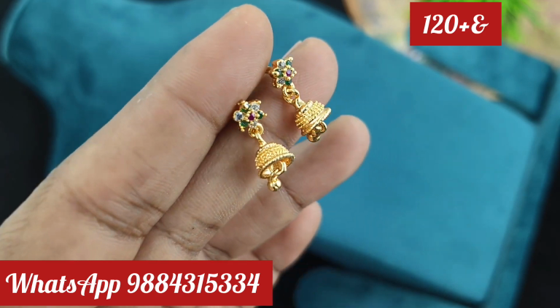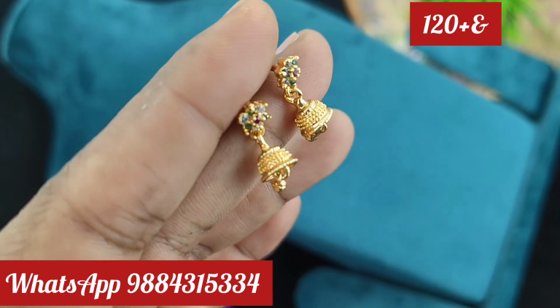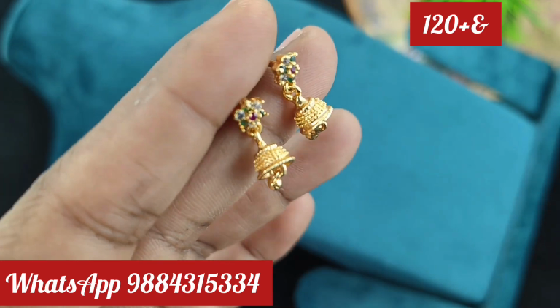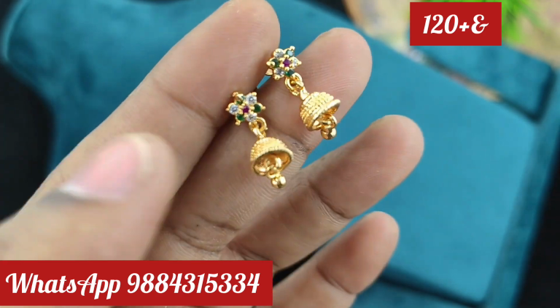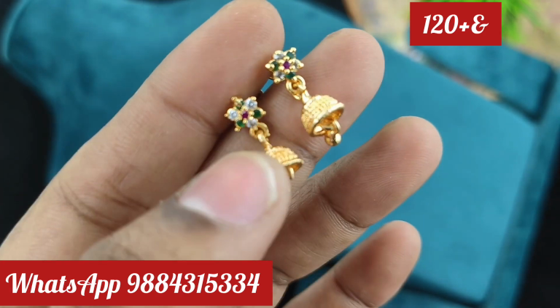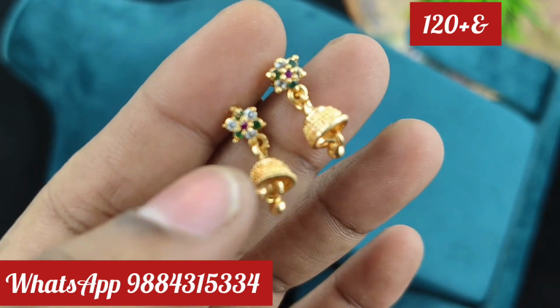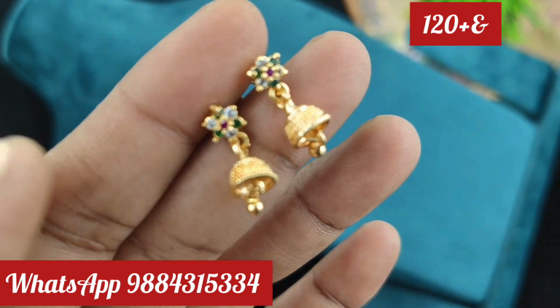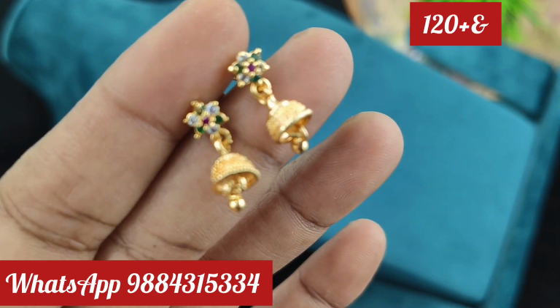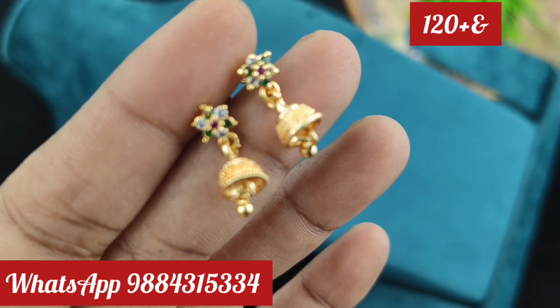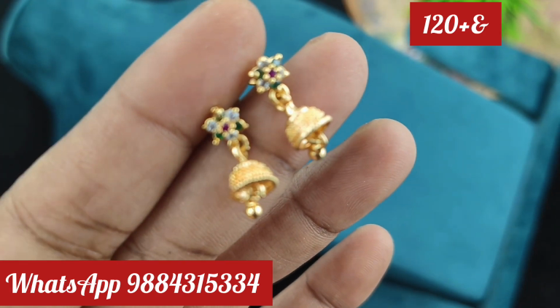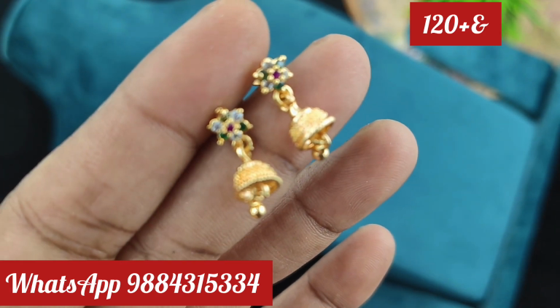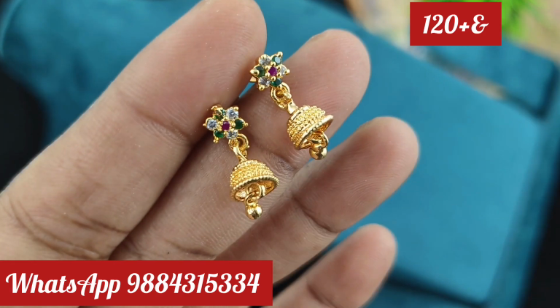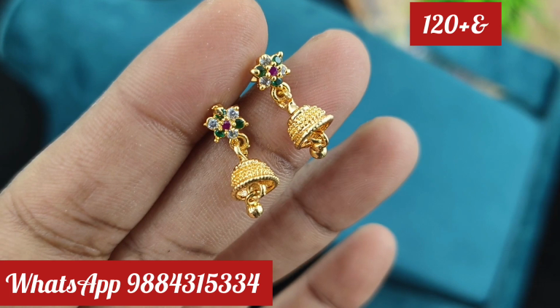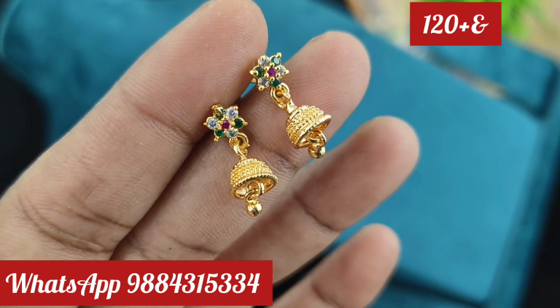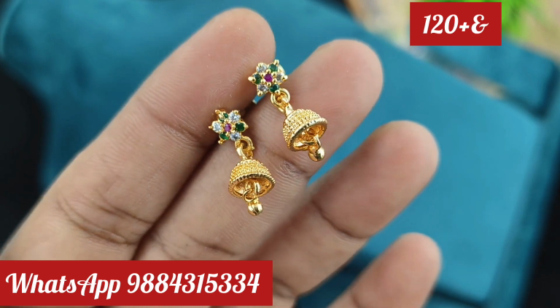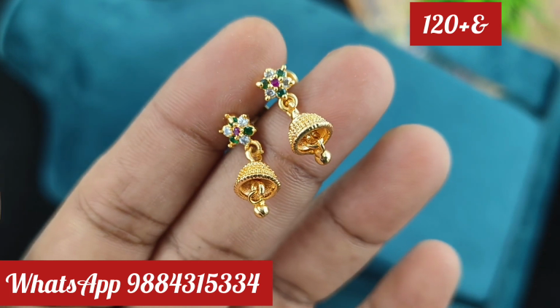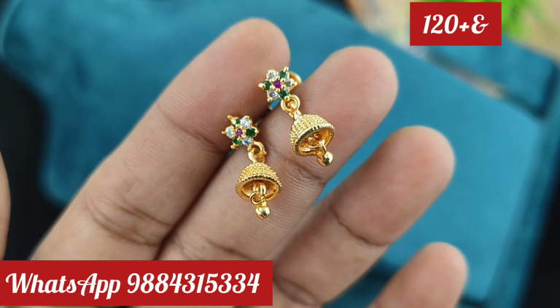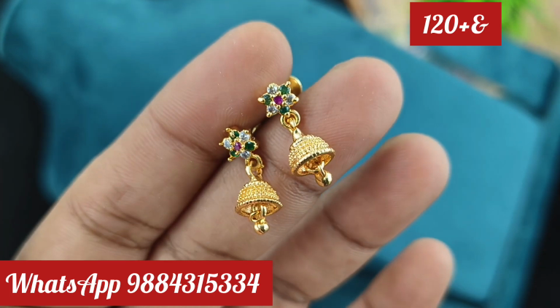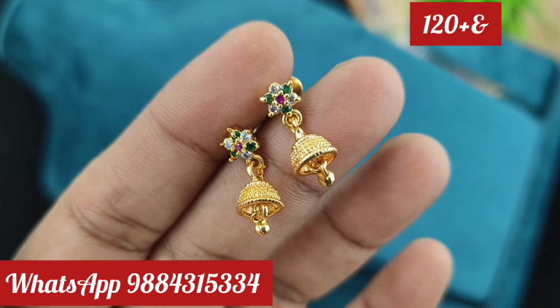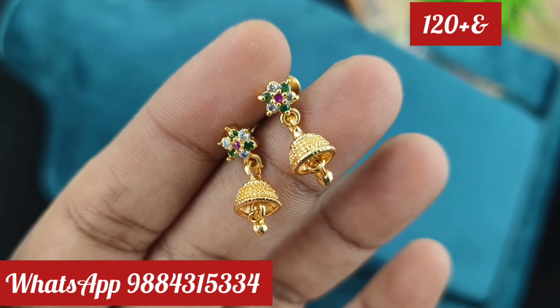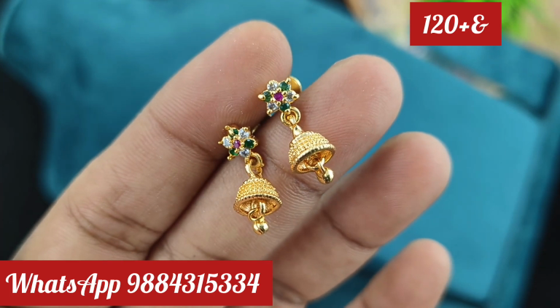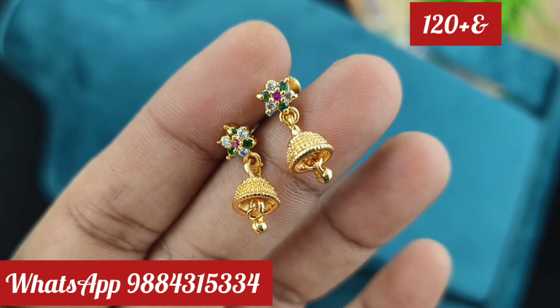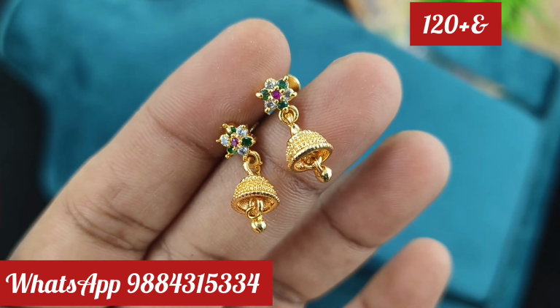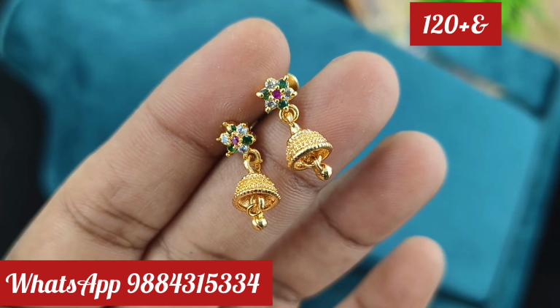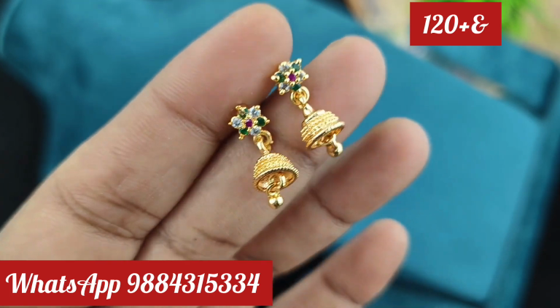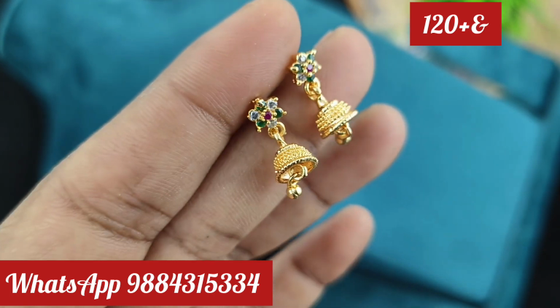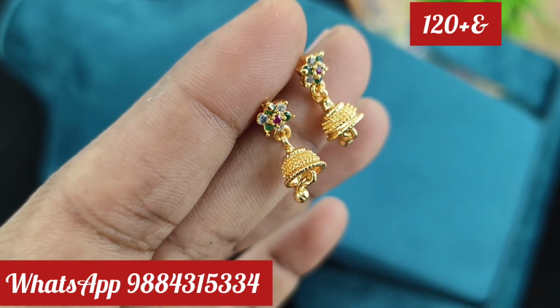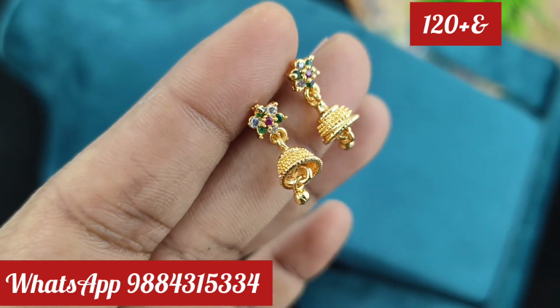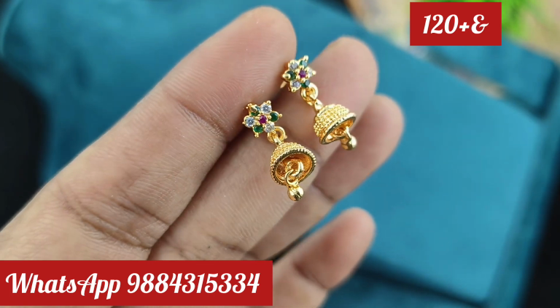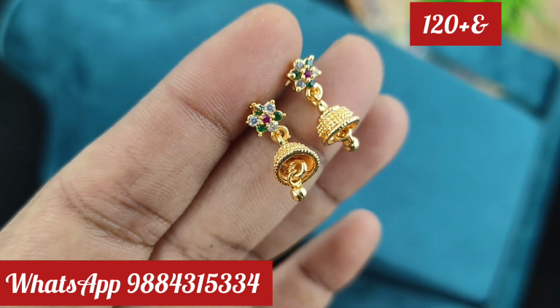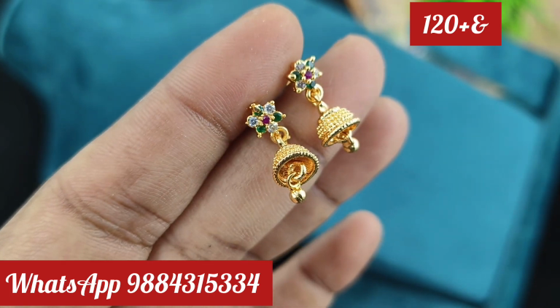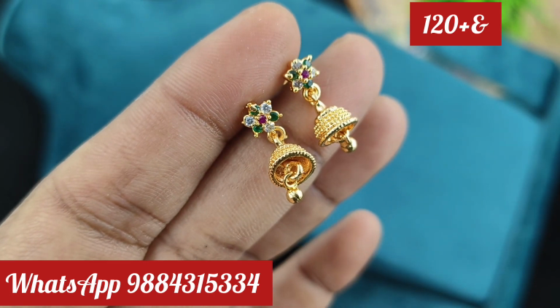You can also use a micro-plated earring. You can book through WhatsApp. It is also available at 100 rupees, 80 rupees, and 120 rupees.